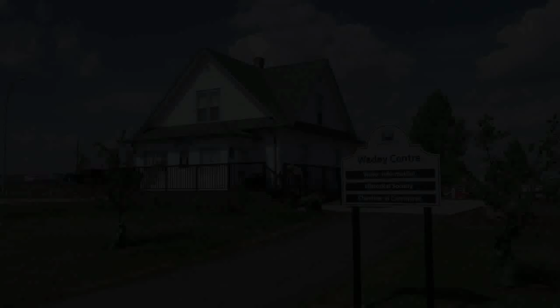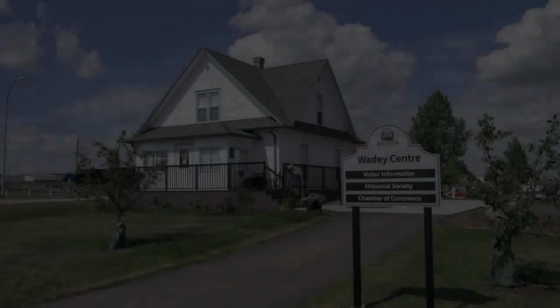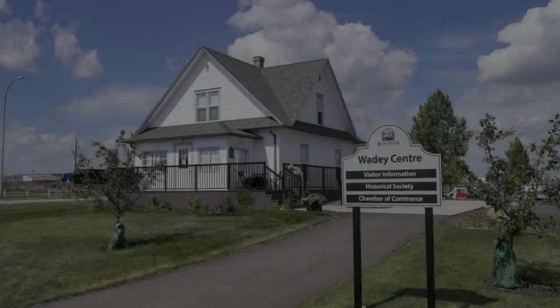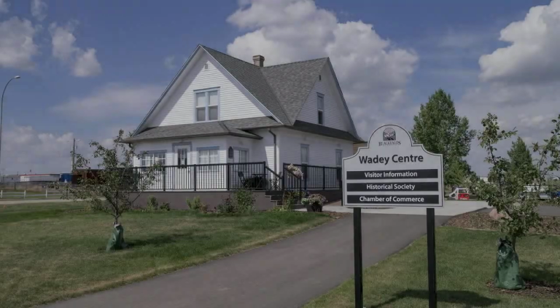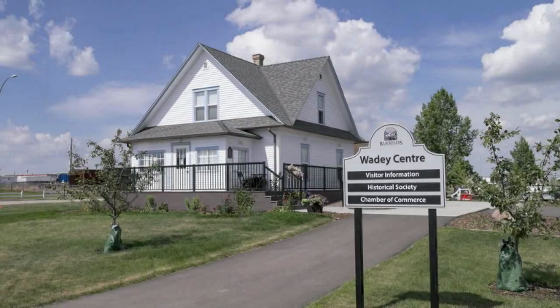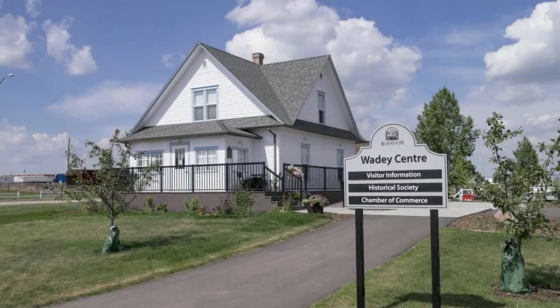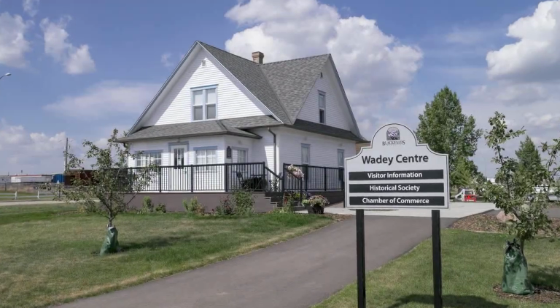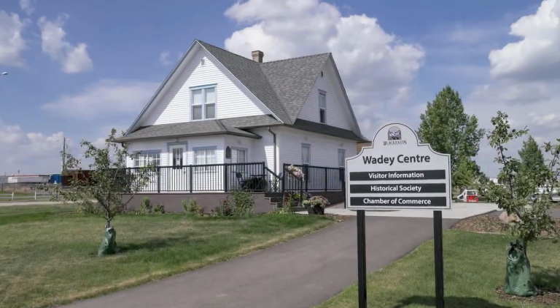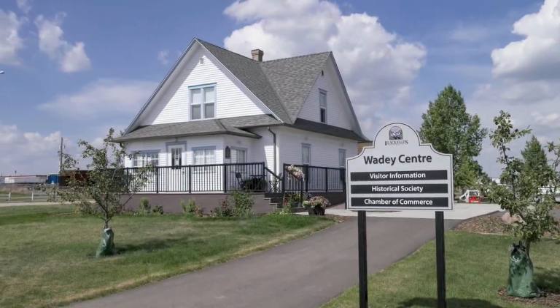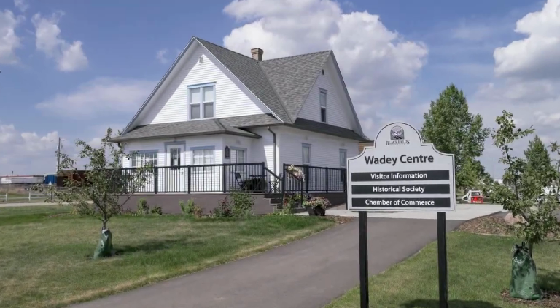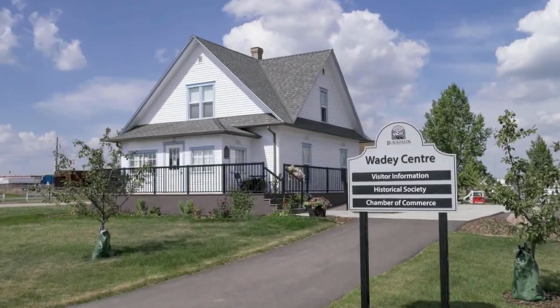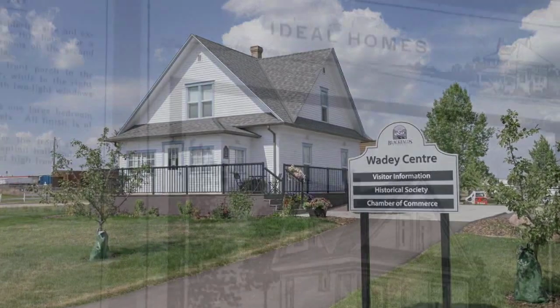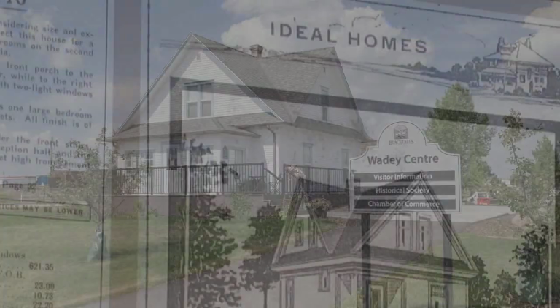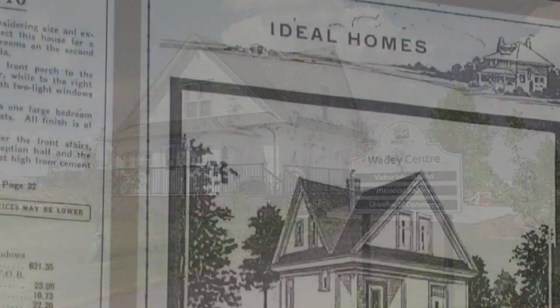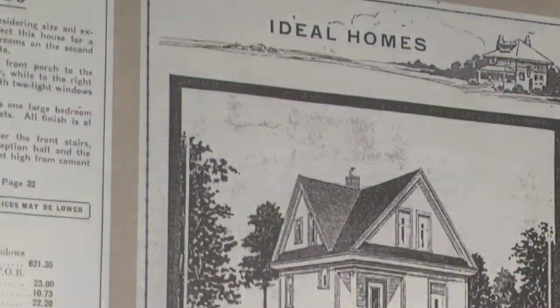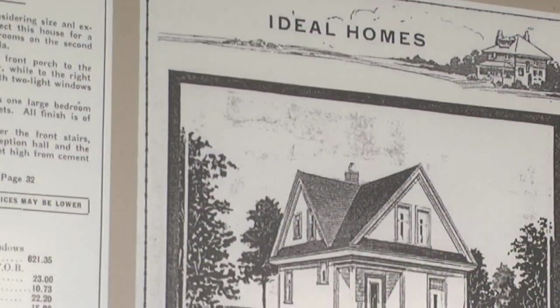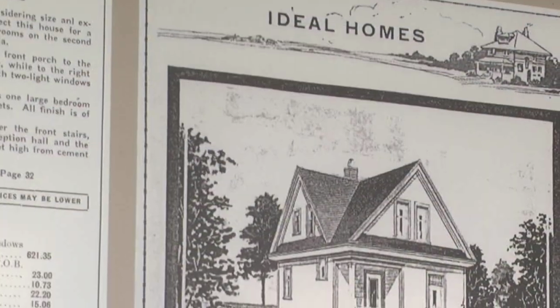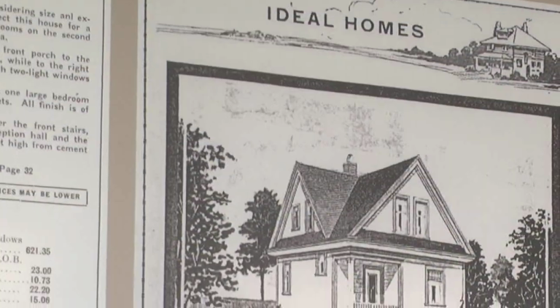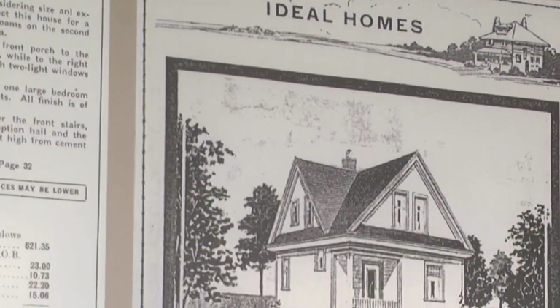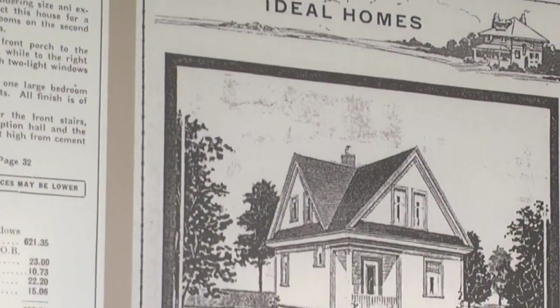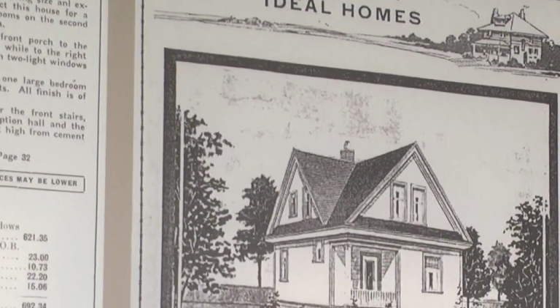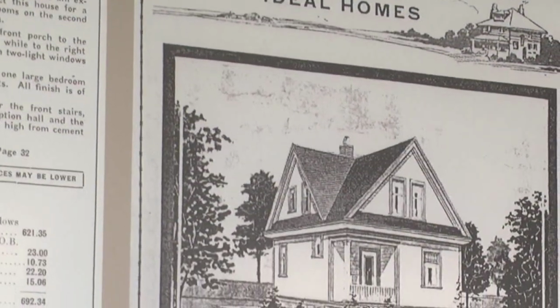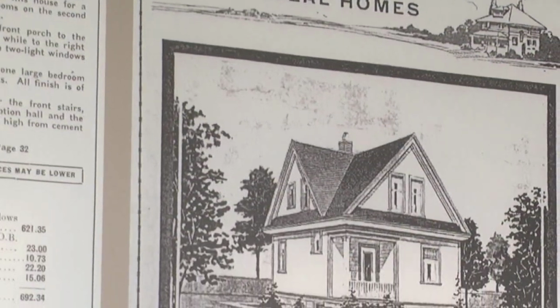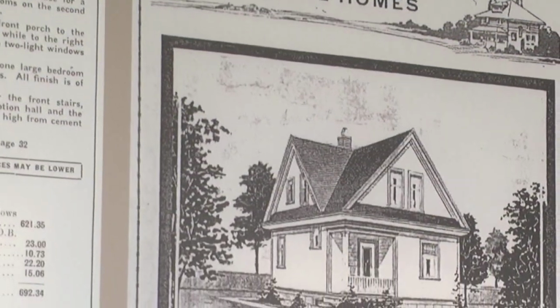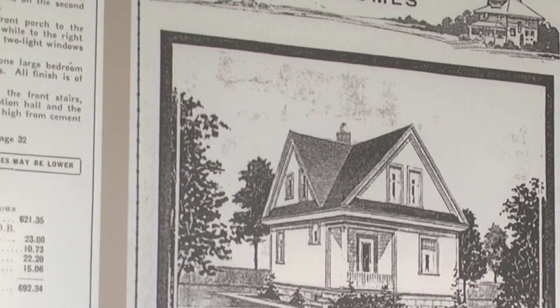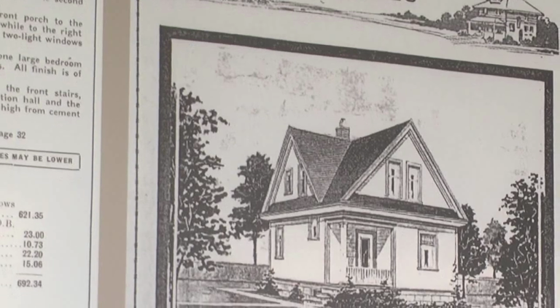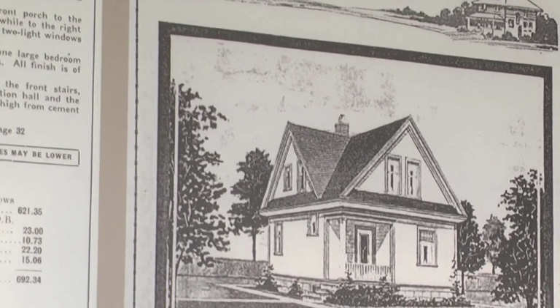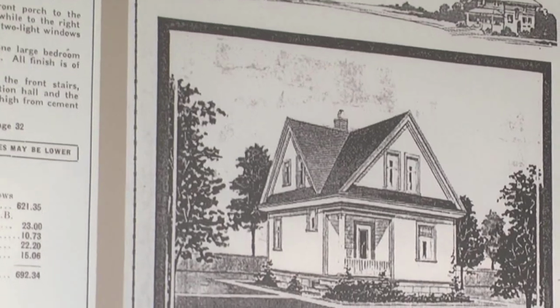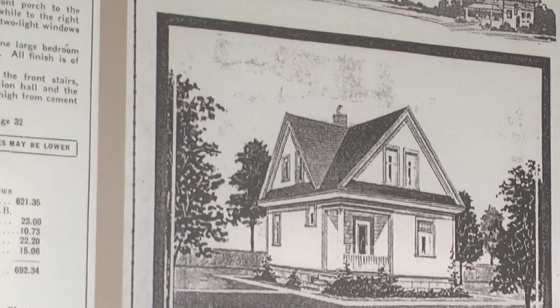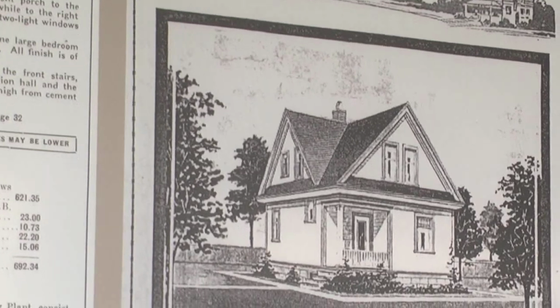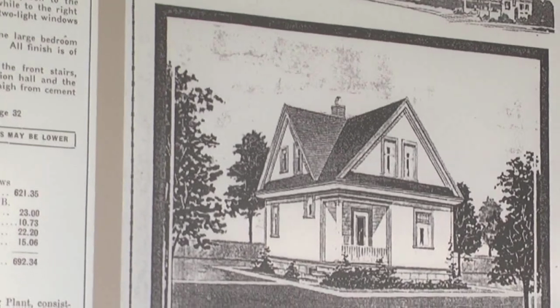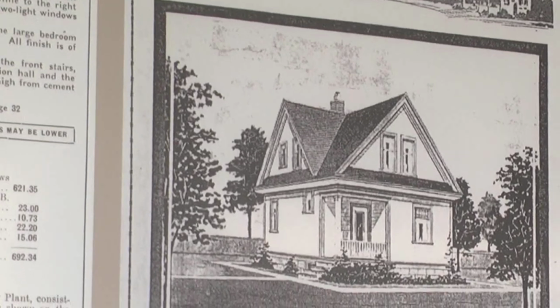This is the Wadey Centre. It's a 101-year-old Eaton's Package House that was moved and then restored.